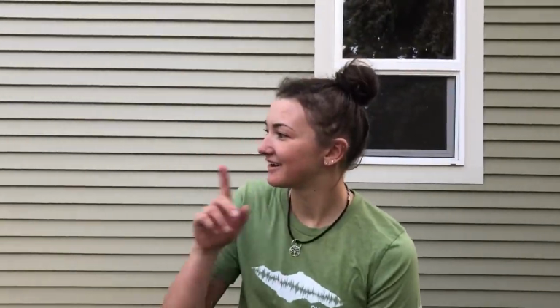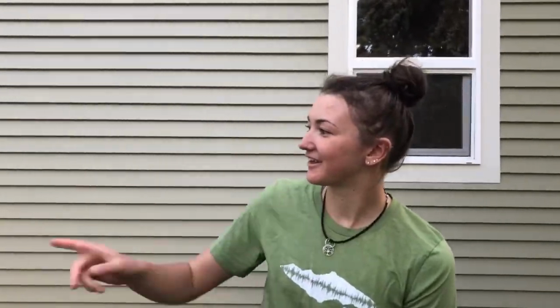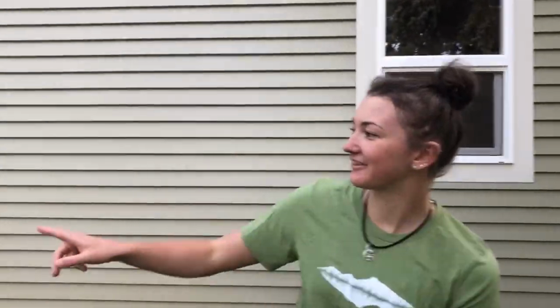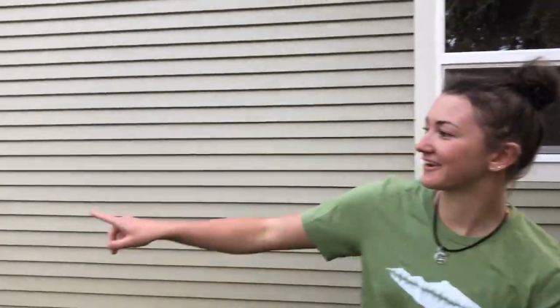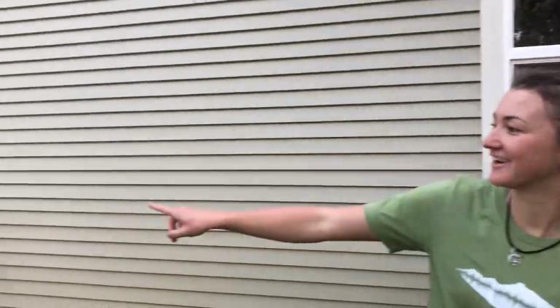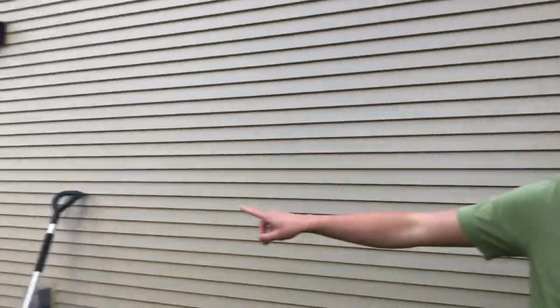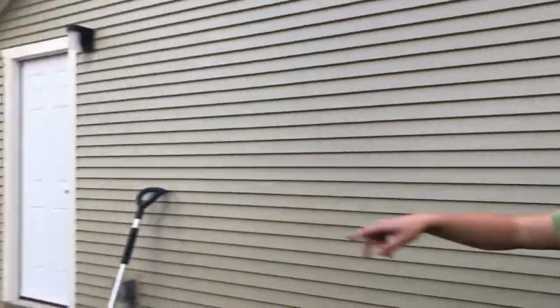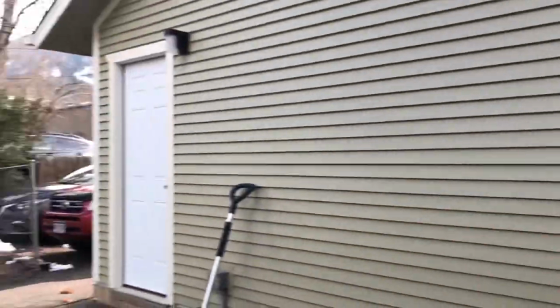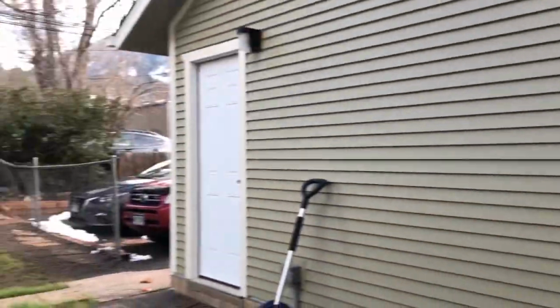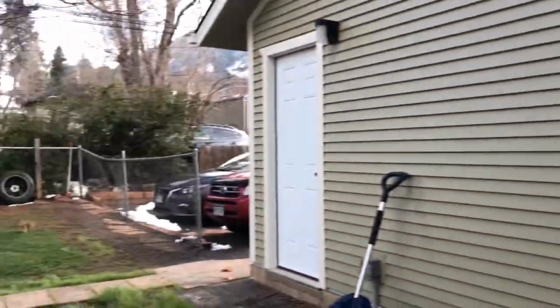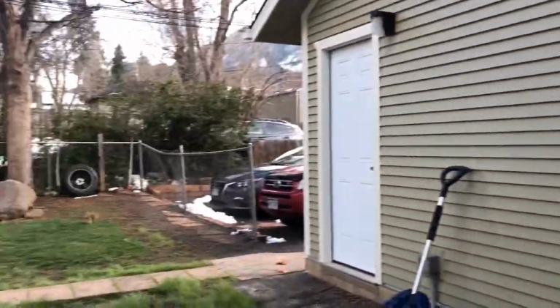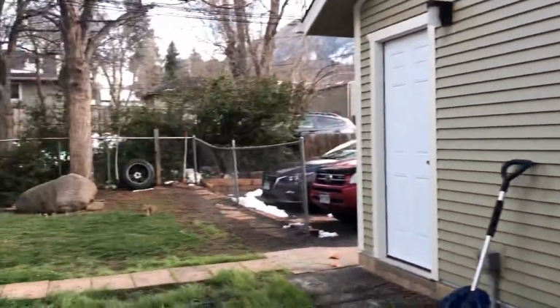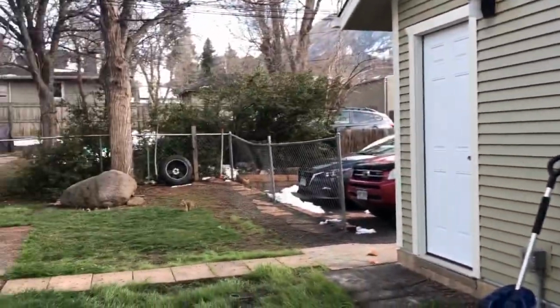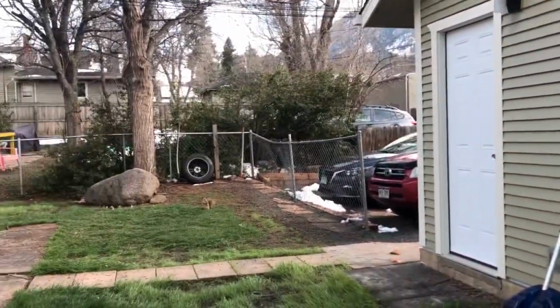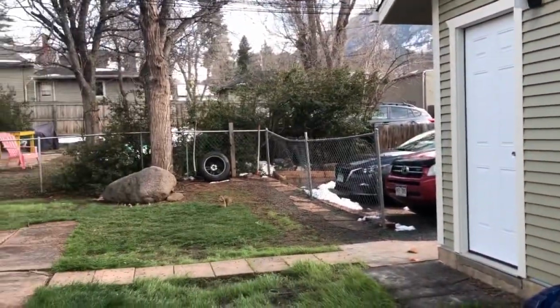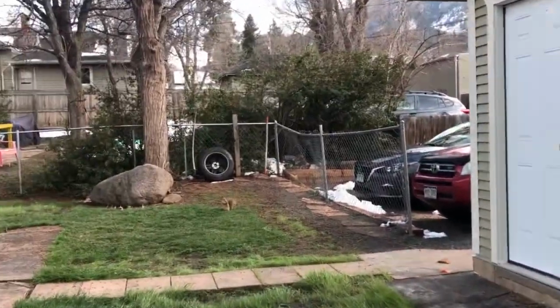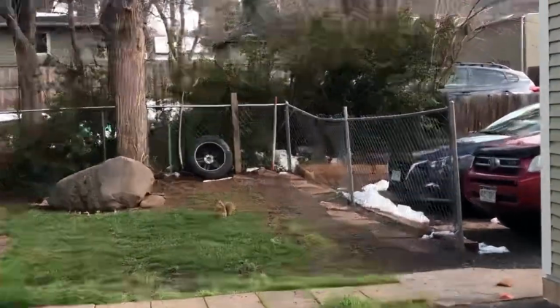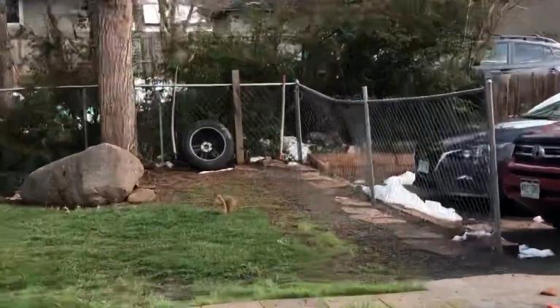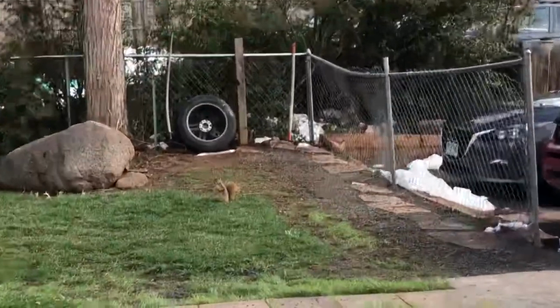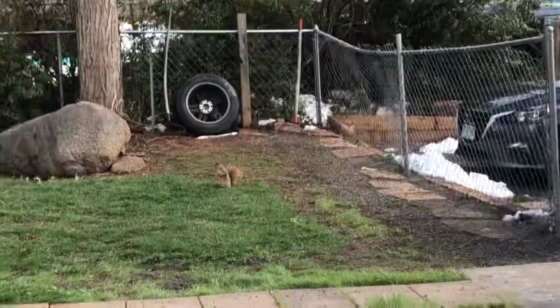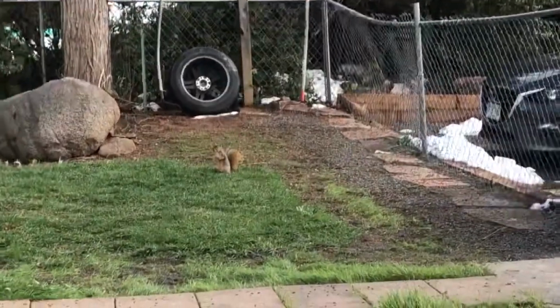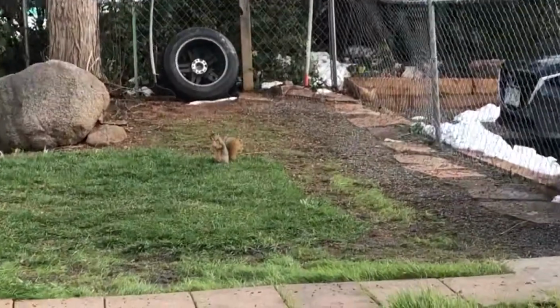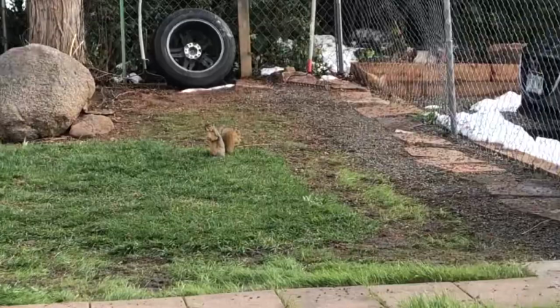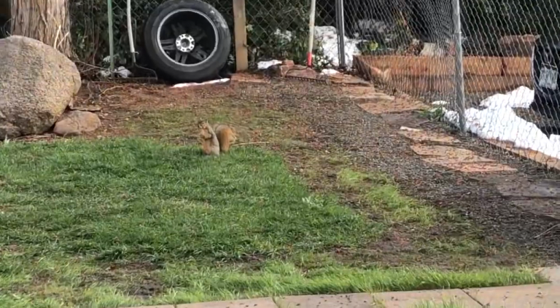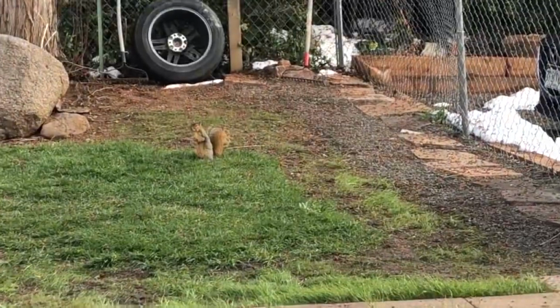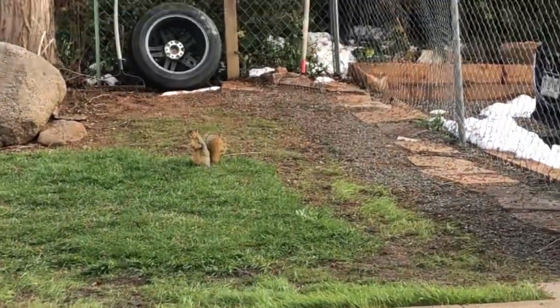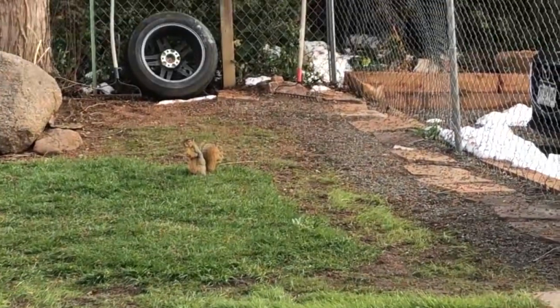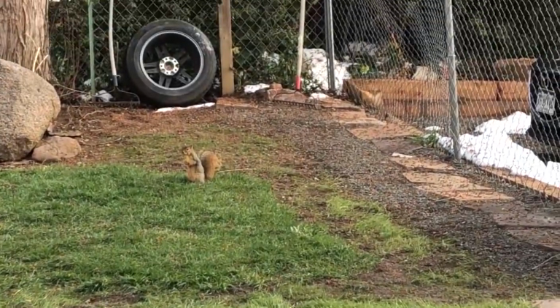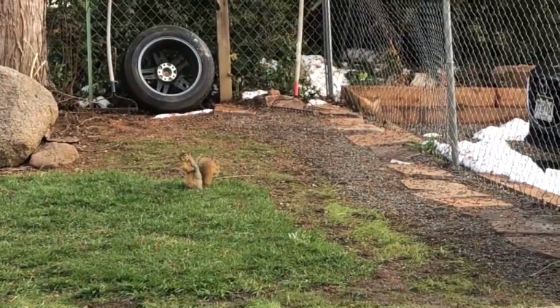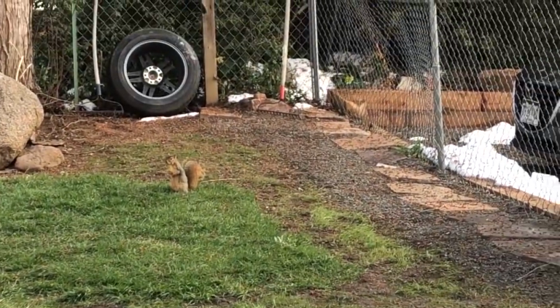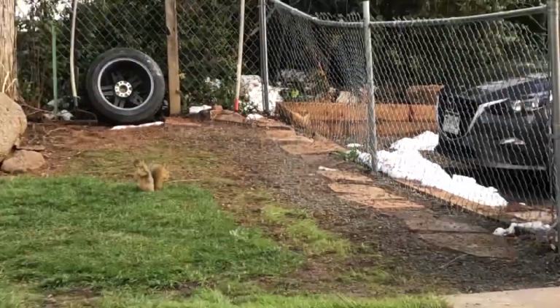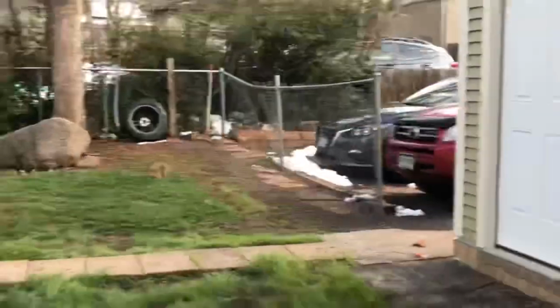And look, if you see wildlife while you're pooping, you get extra points.